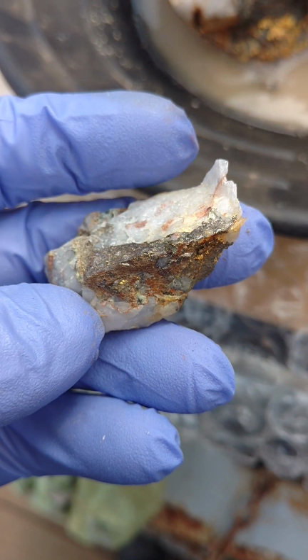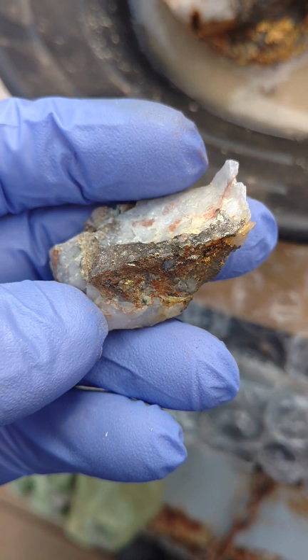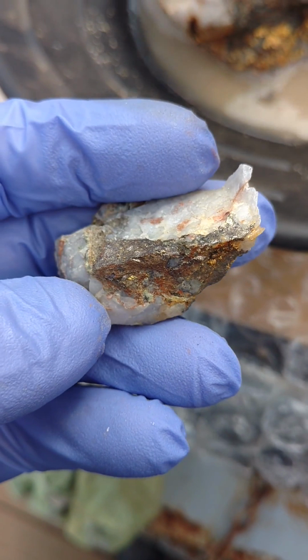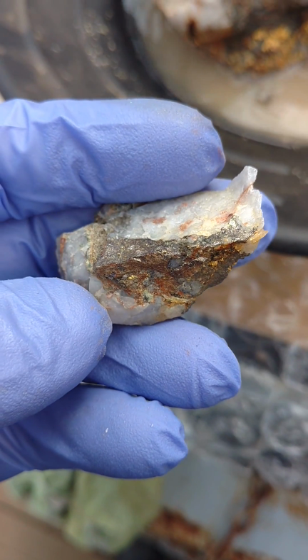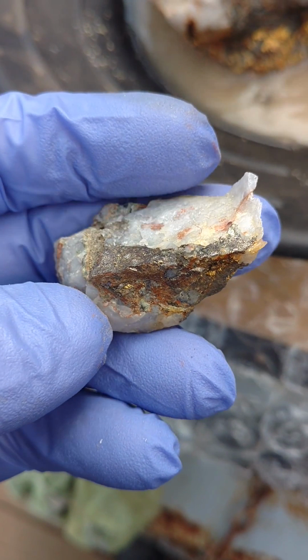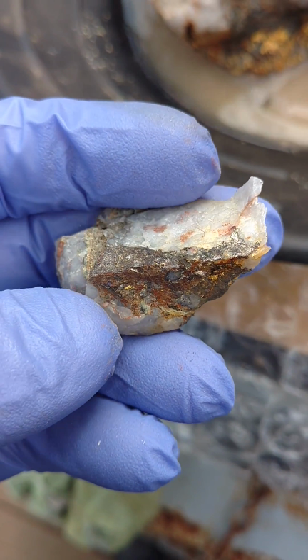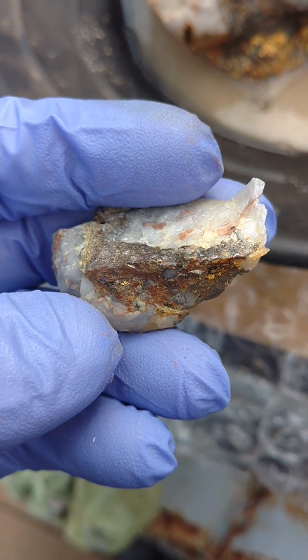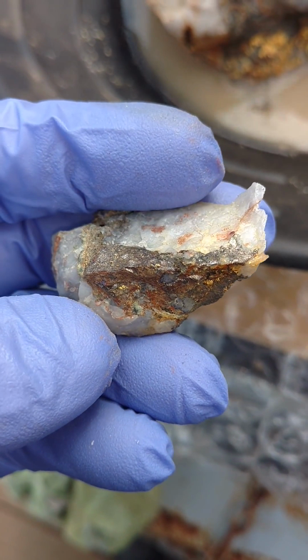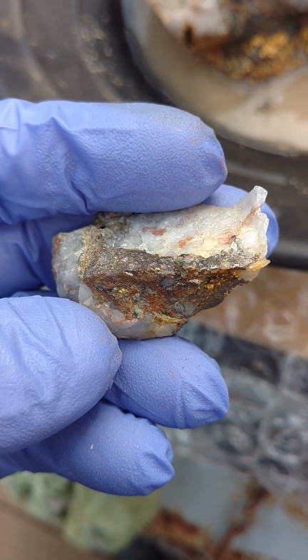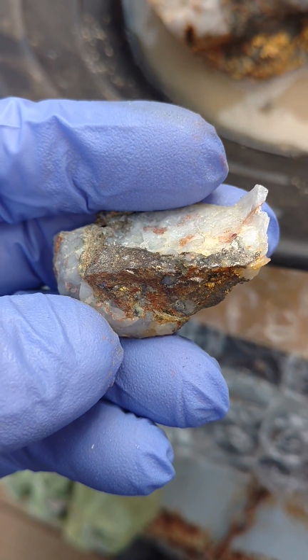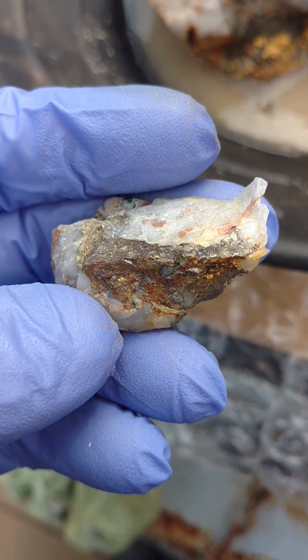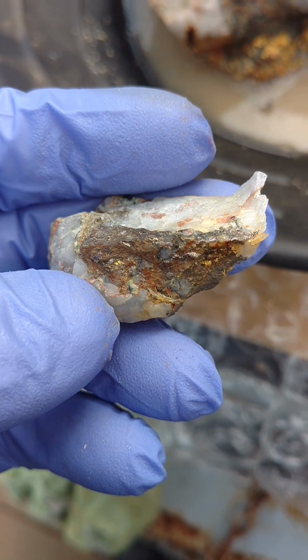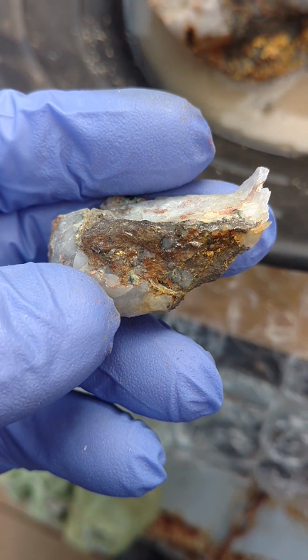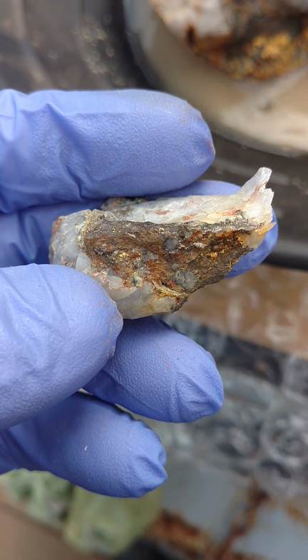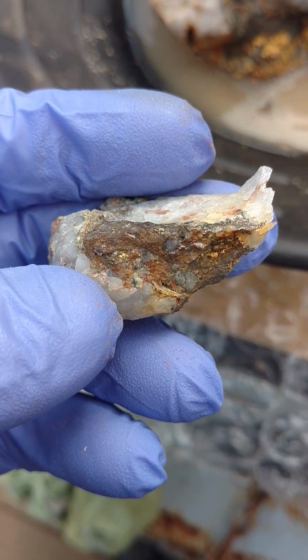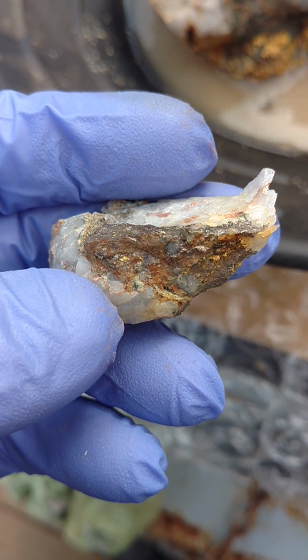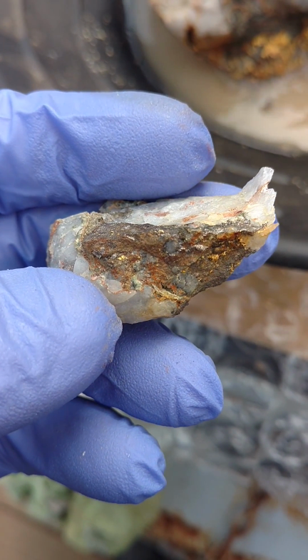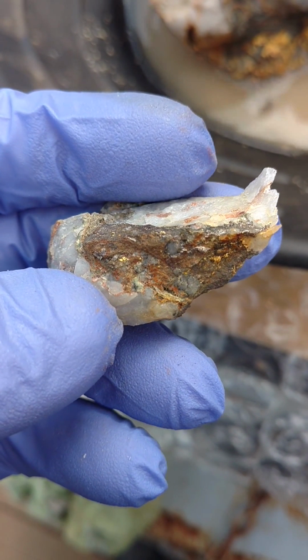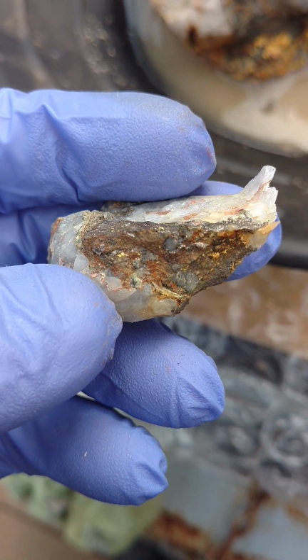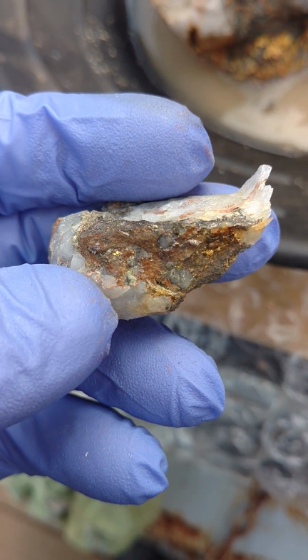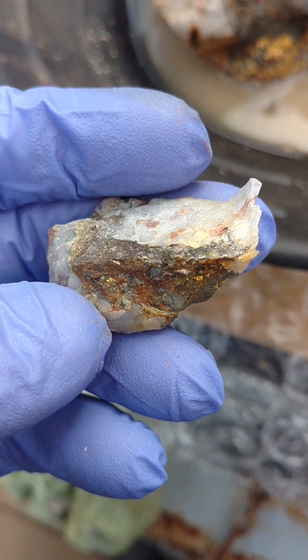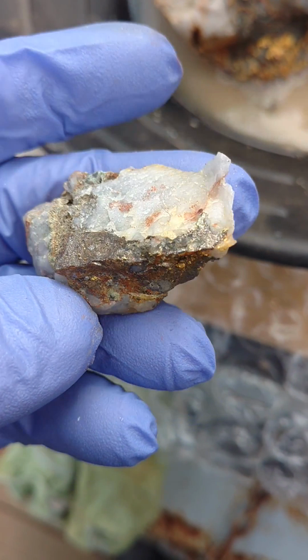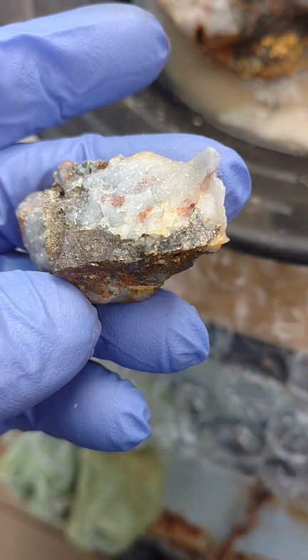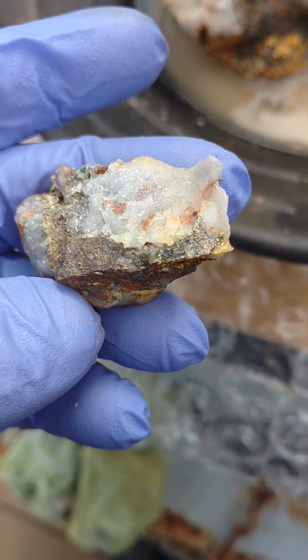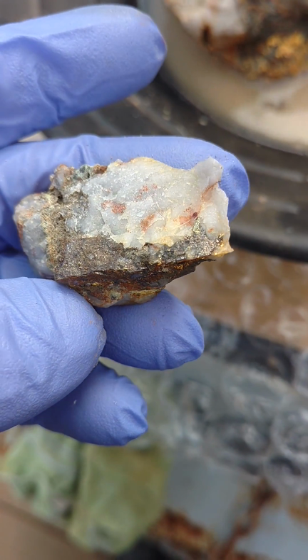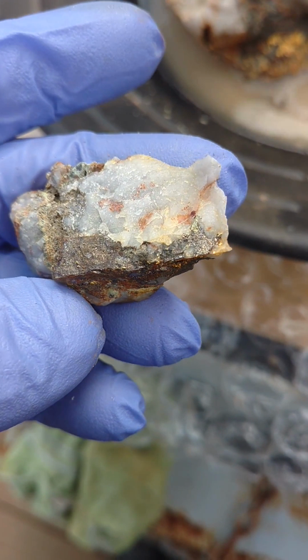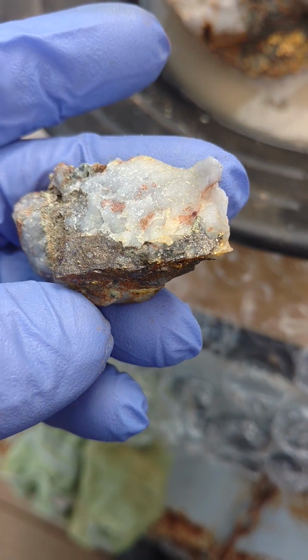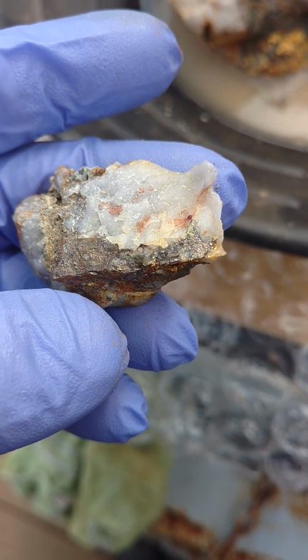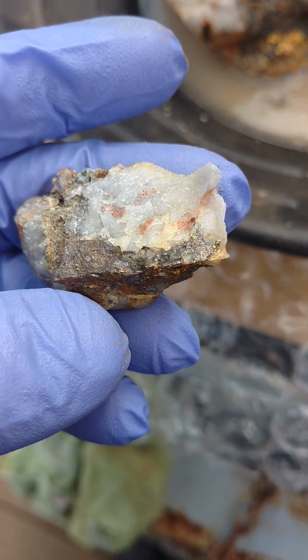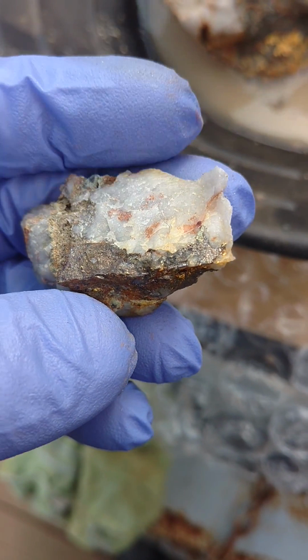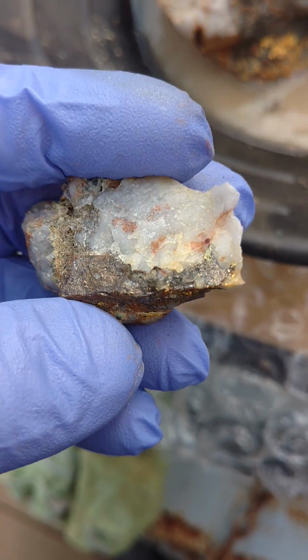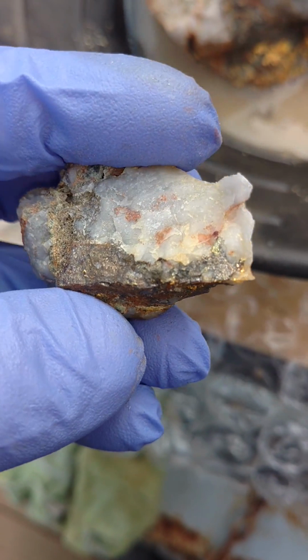Probably just a little bit of hydrogen peroxide and some water gunning will clean this one up nice.